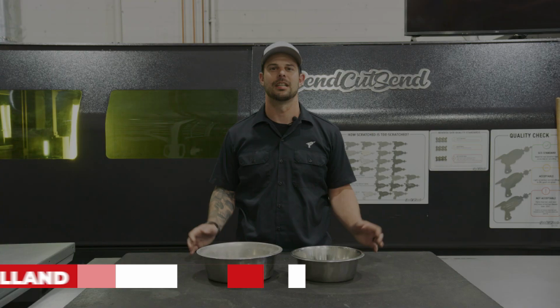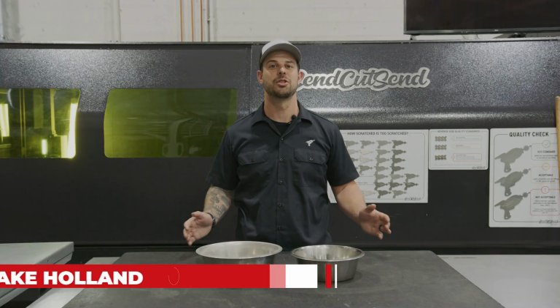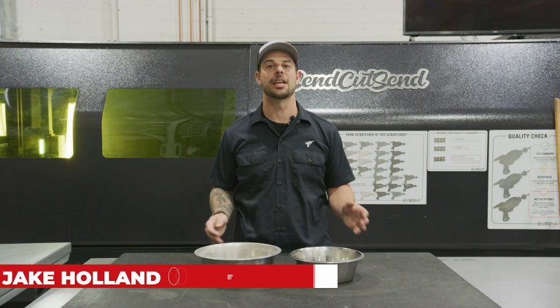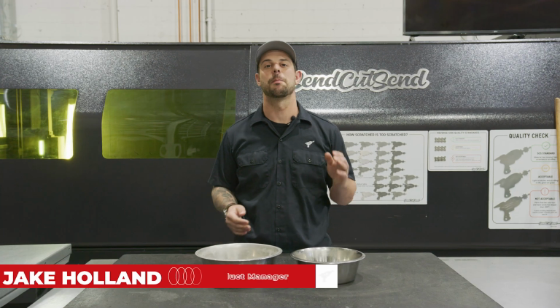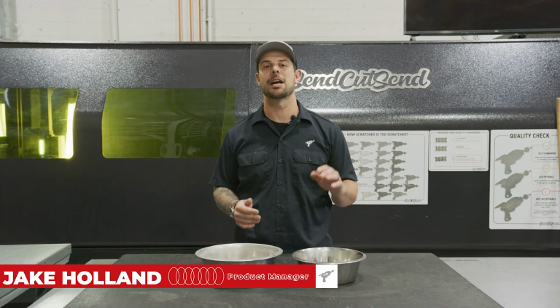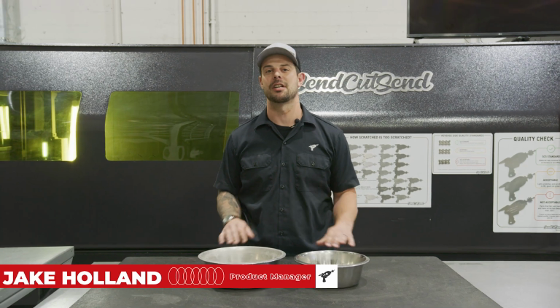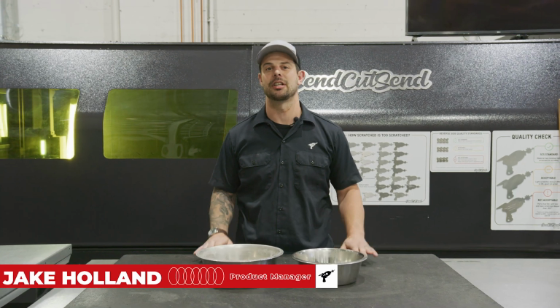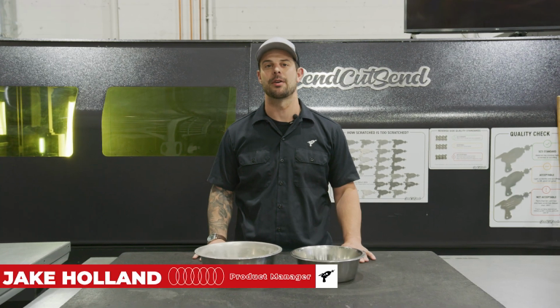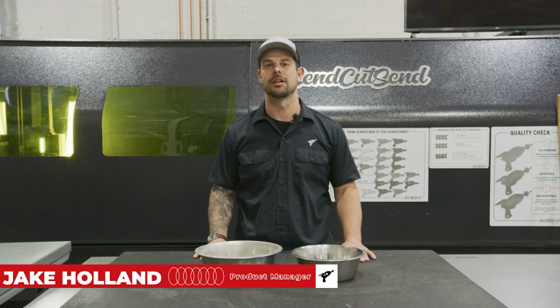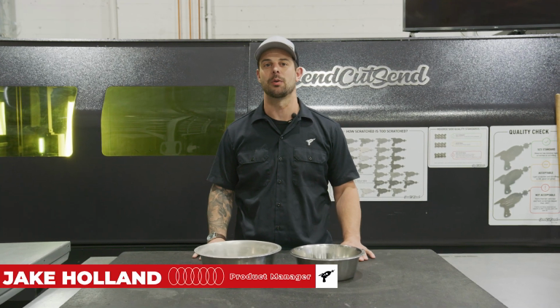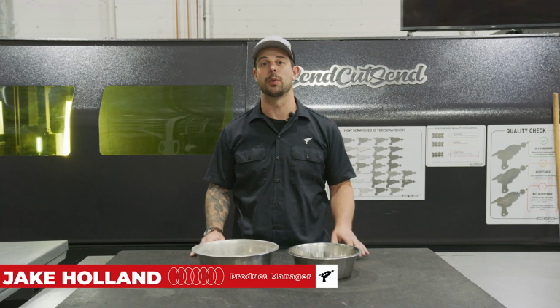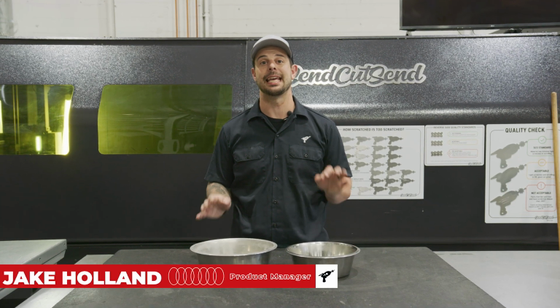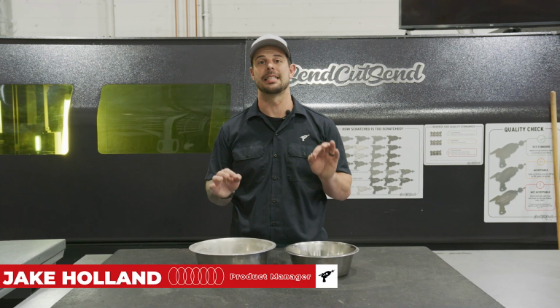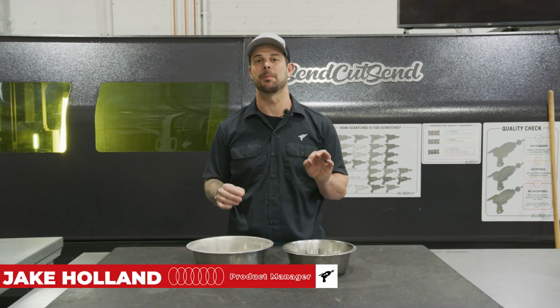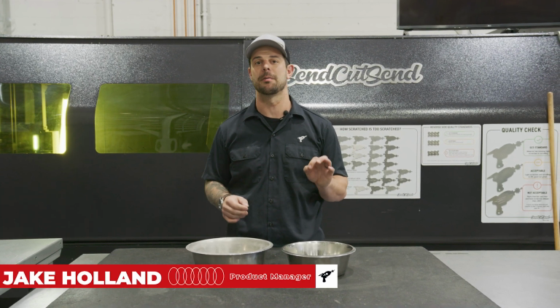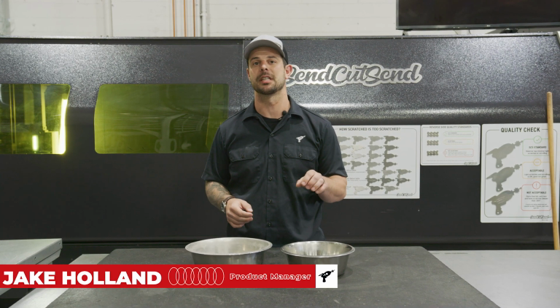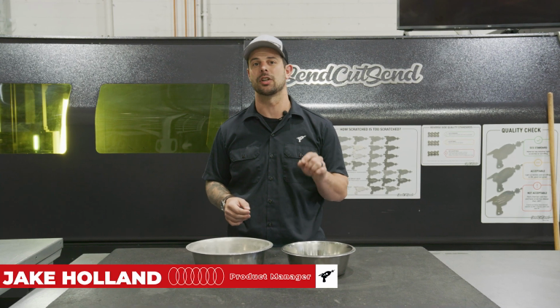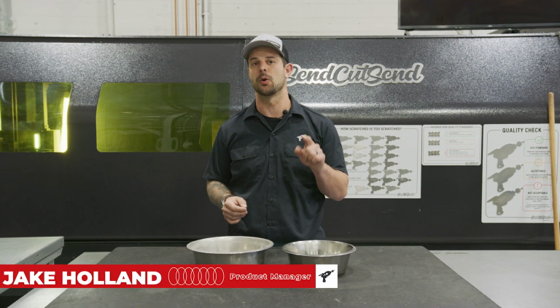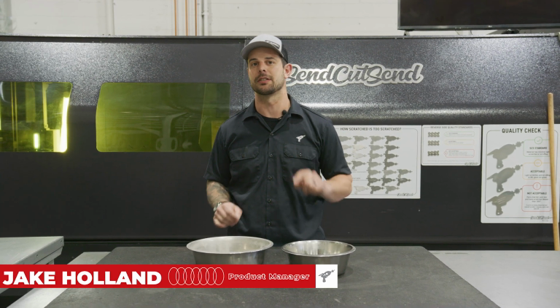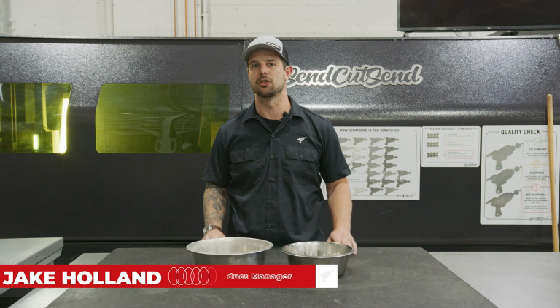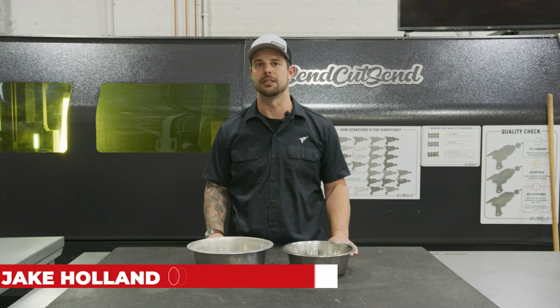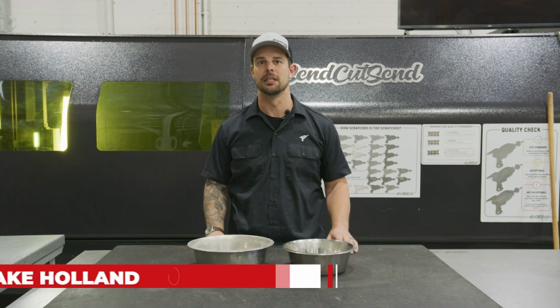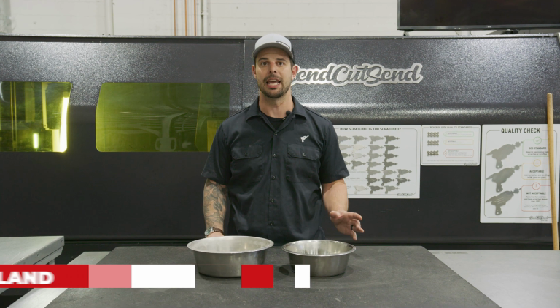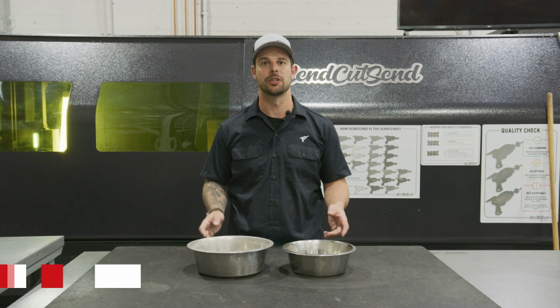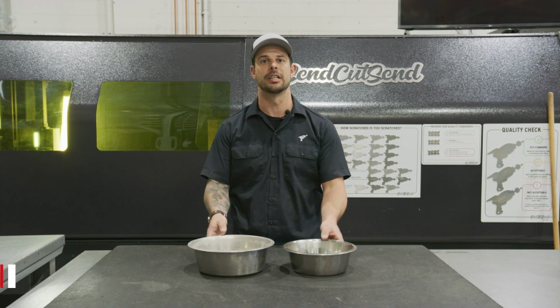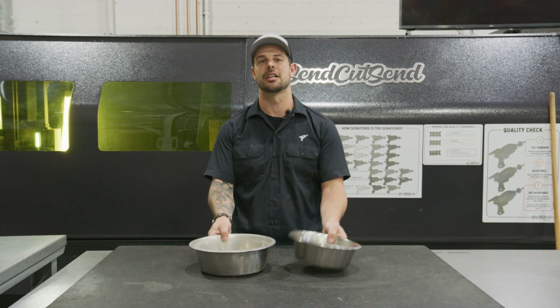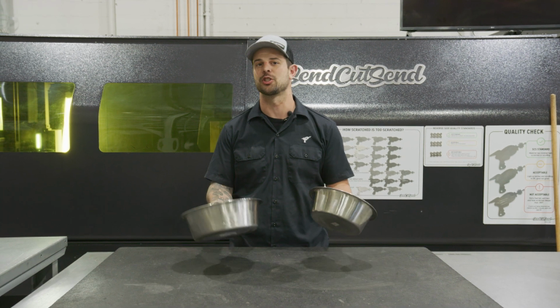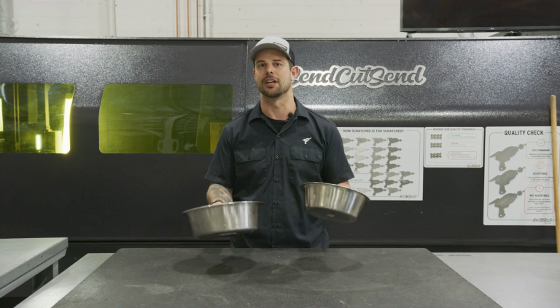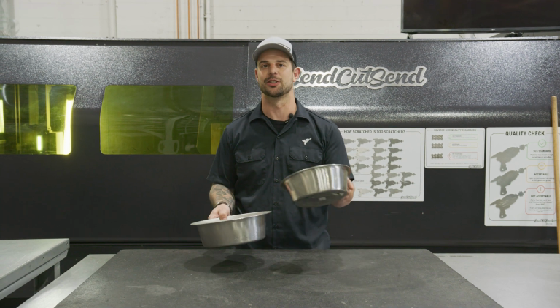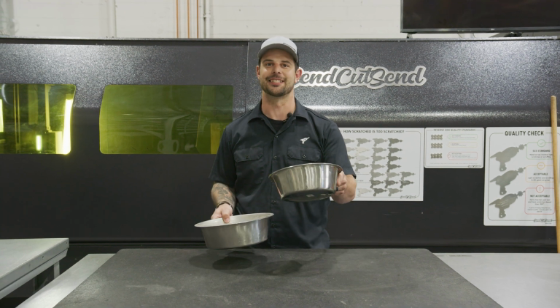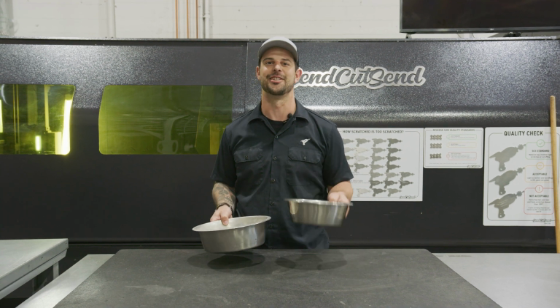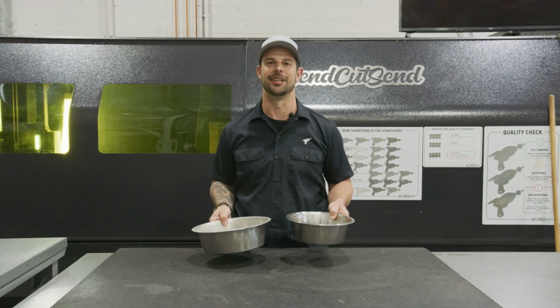I'm Jake and we're back with another Down and Dirty where we take simple problems and create quick solutions. Today we're doing a dog dish holder, so let's get into it.